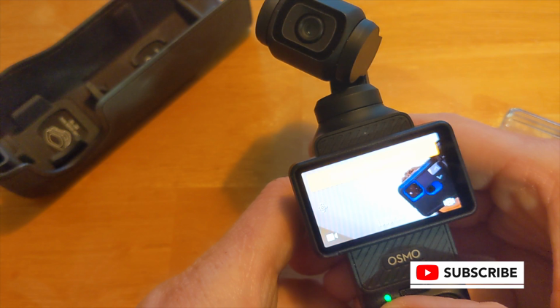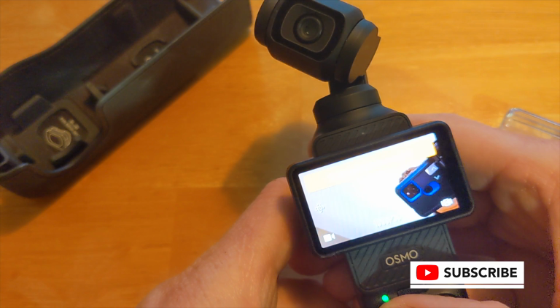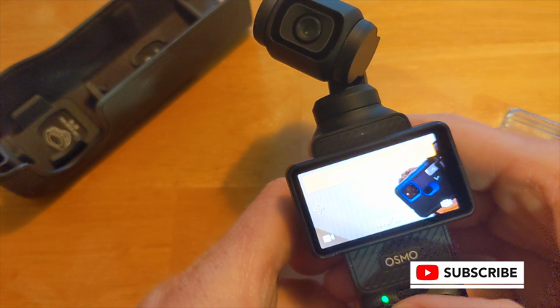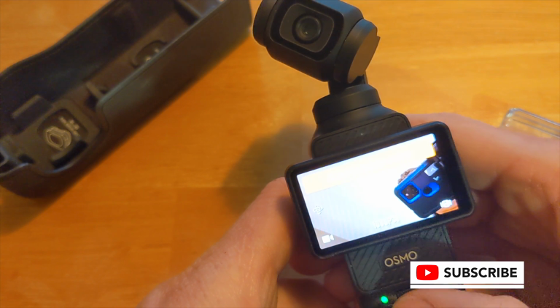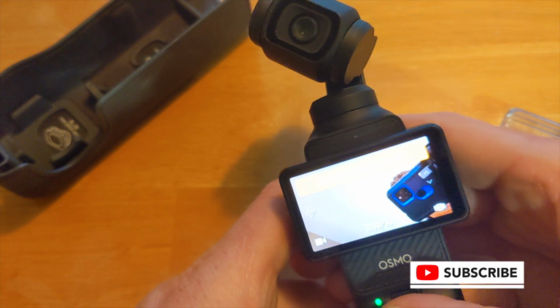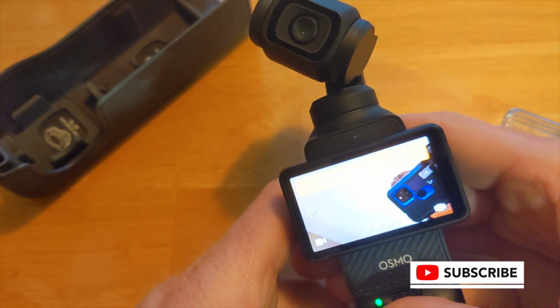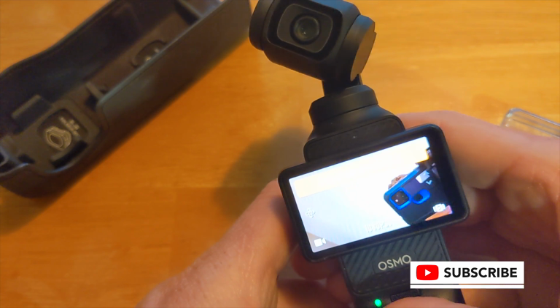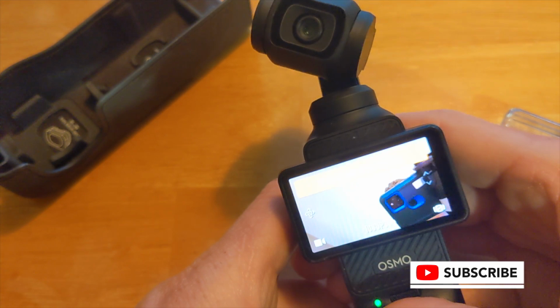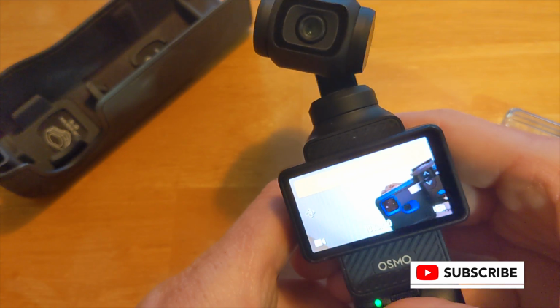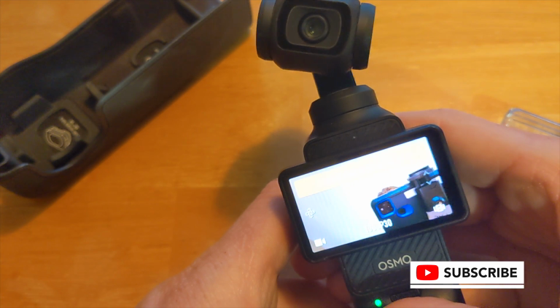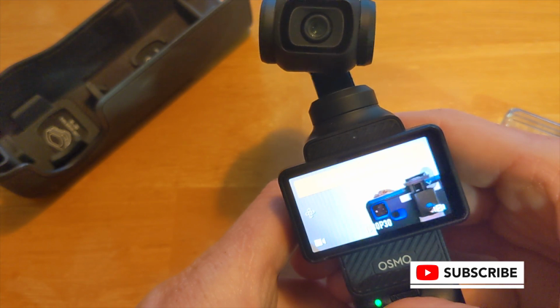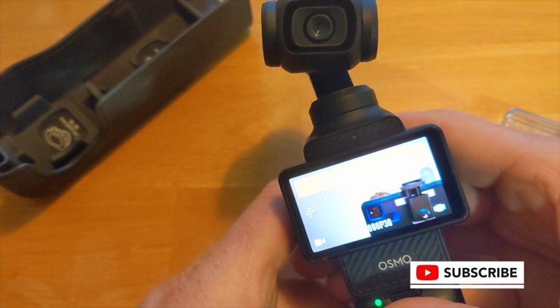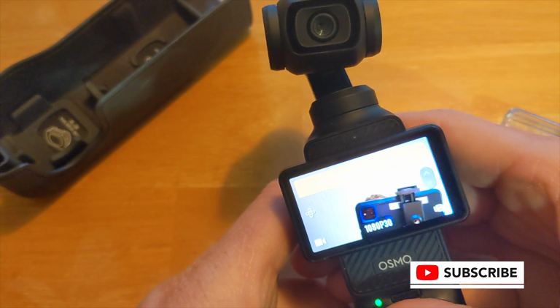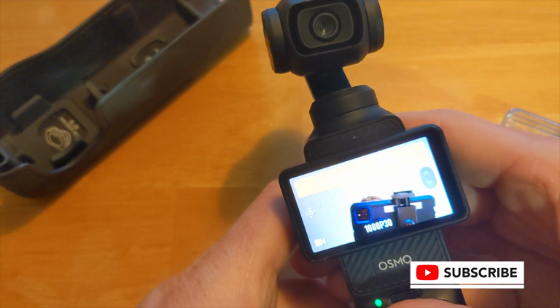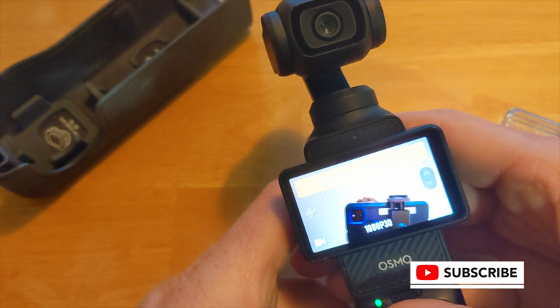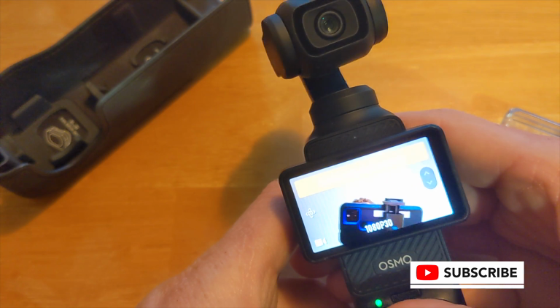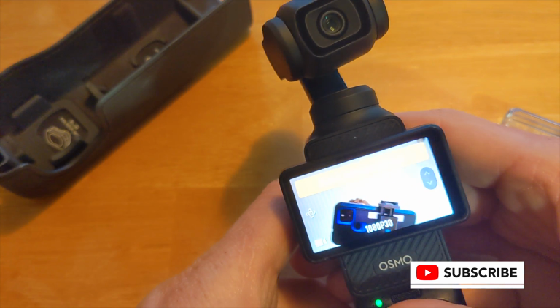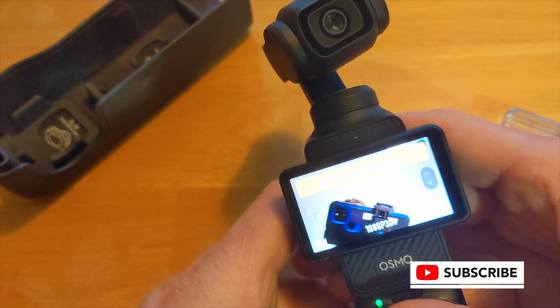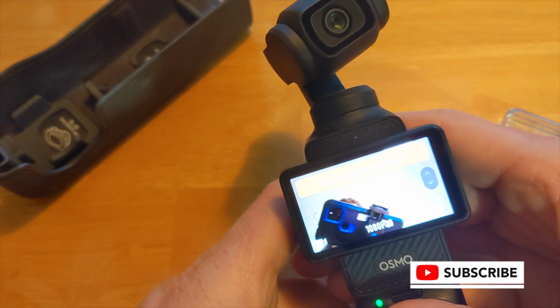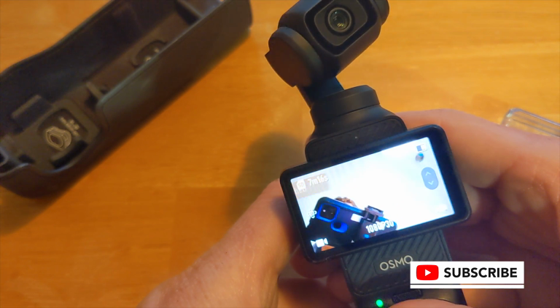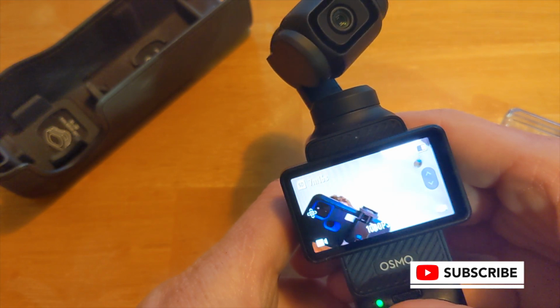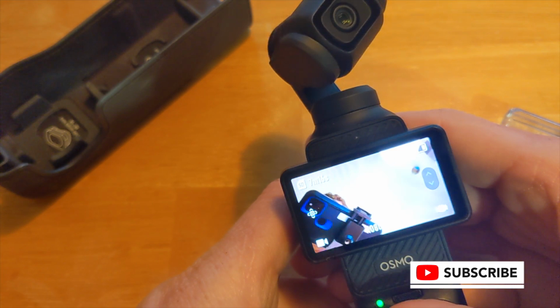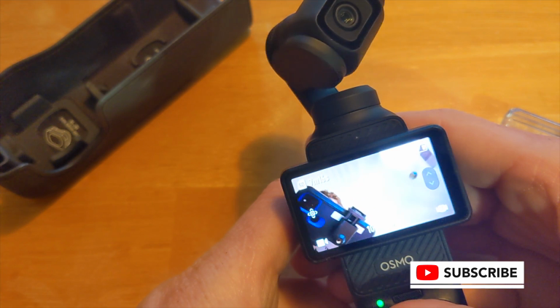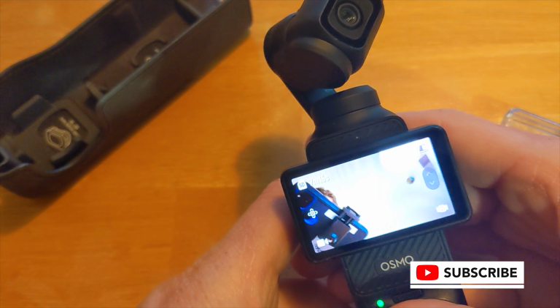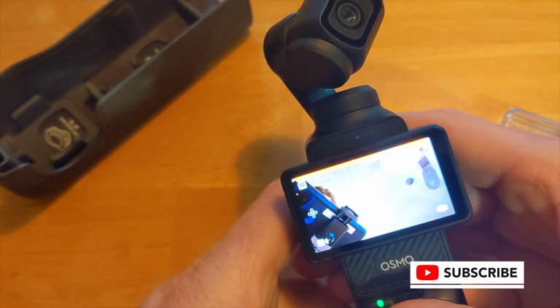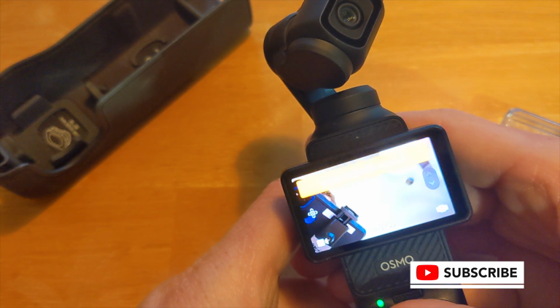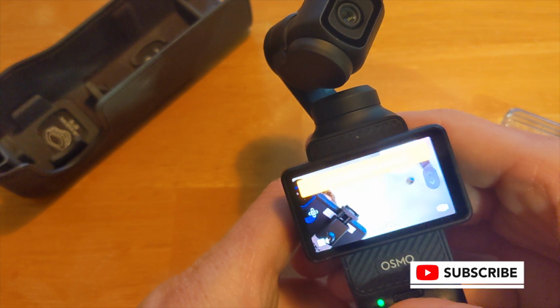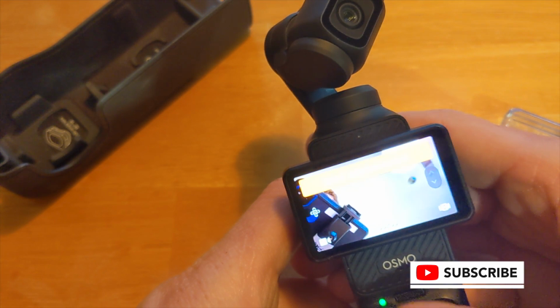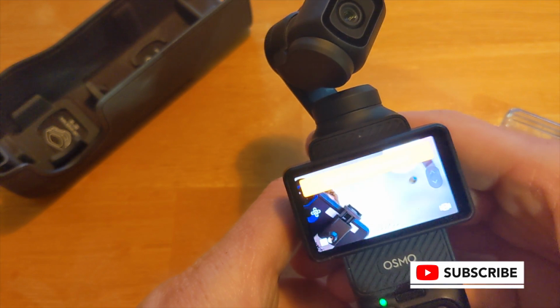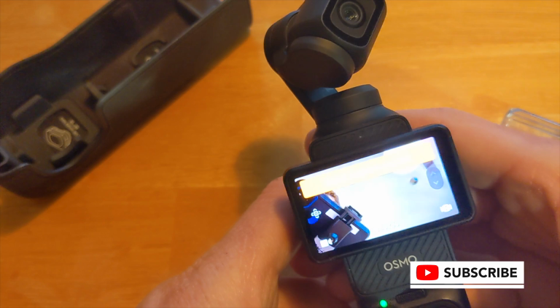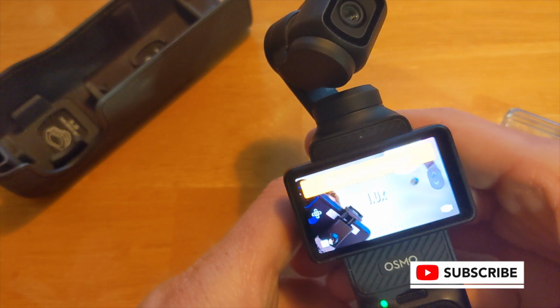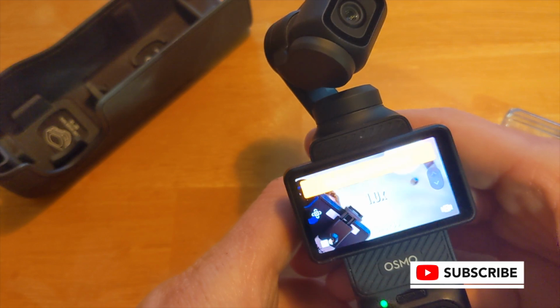In any case, that's all I've got for you today. Thanks for watching — we'll see you around.